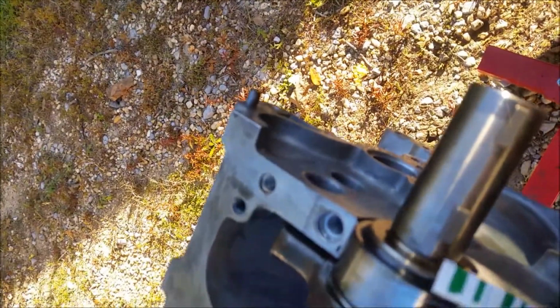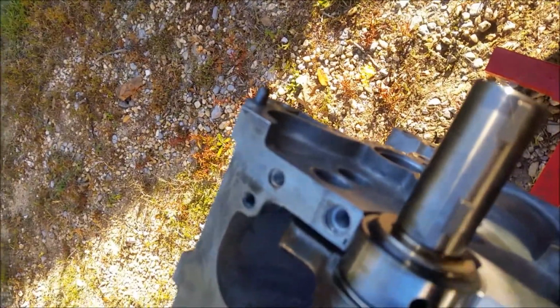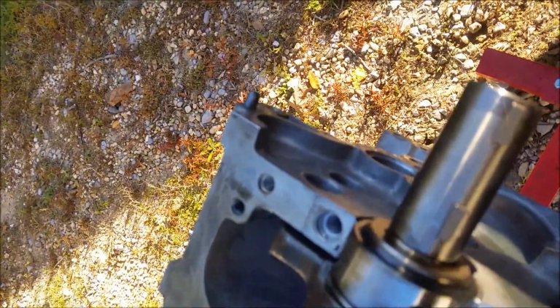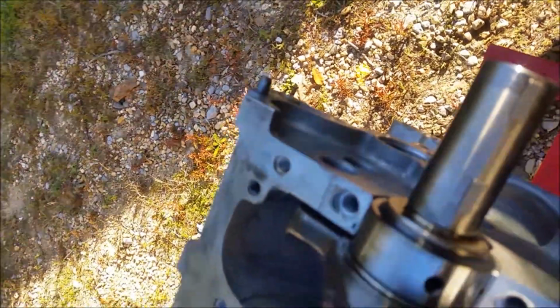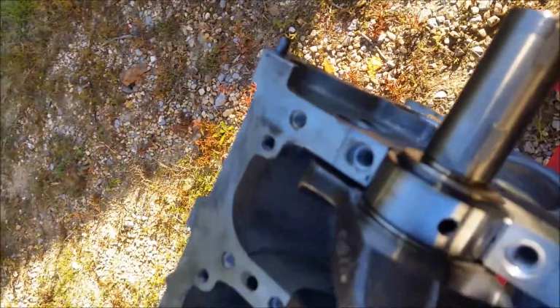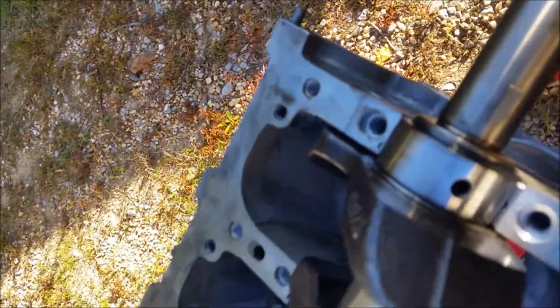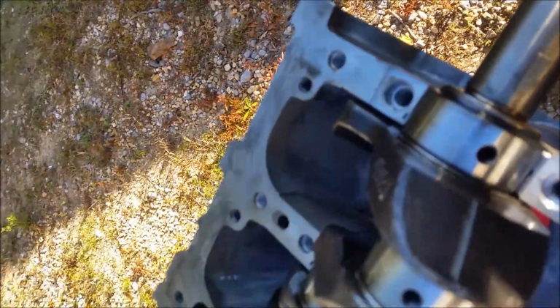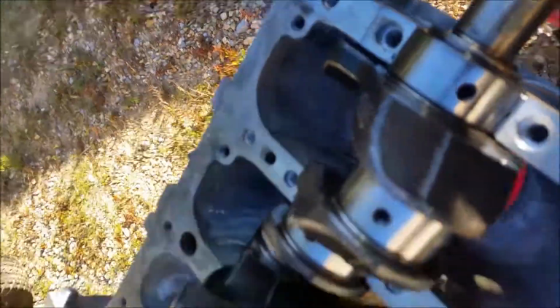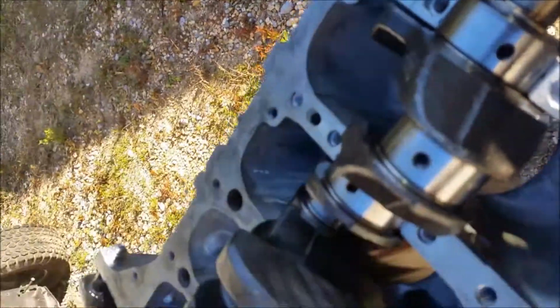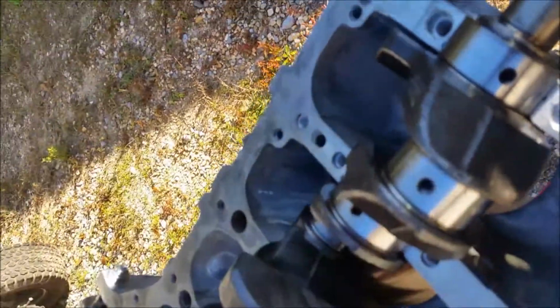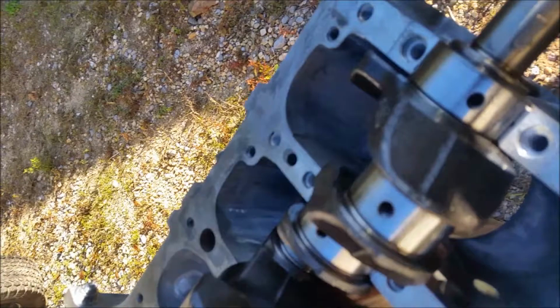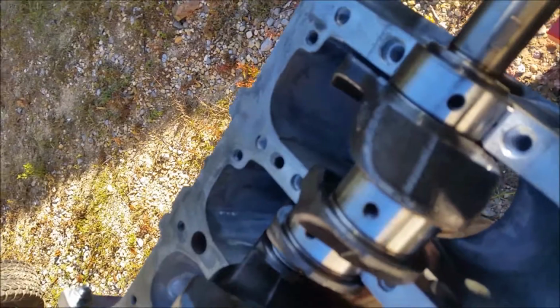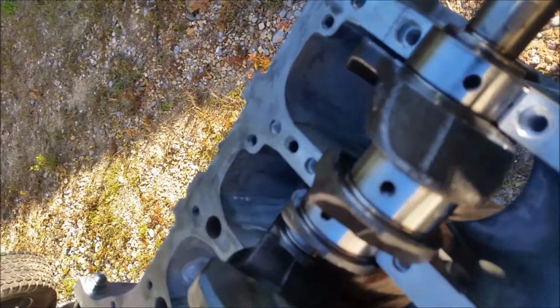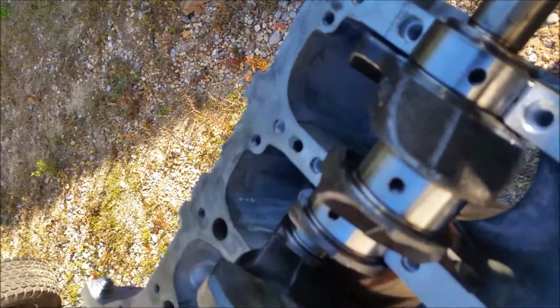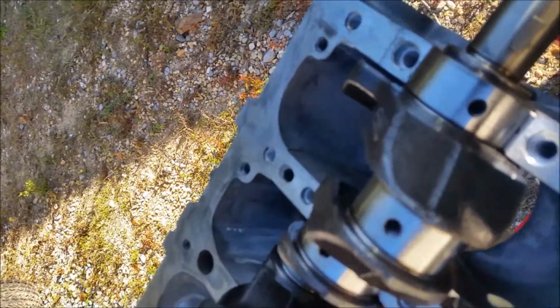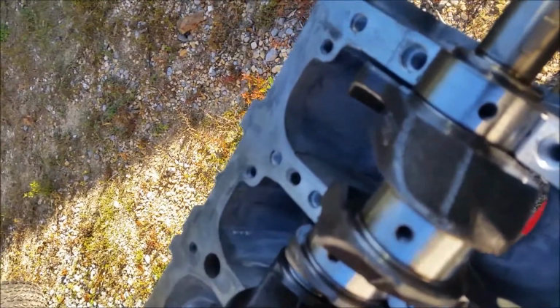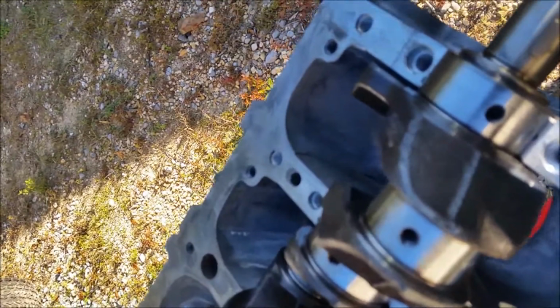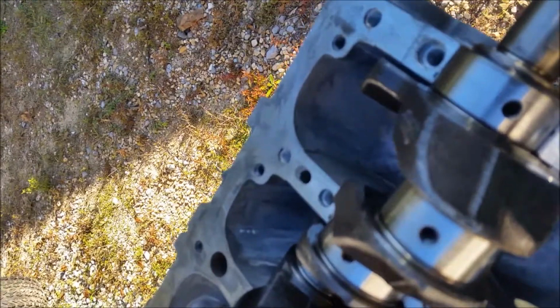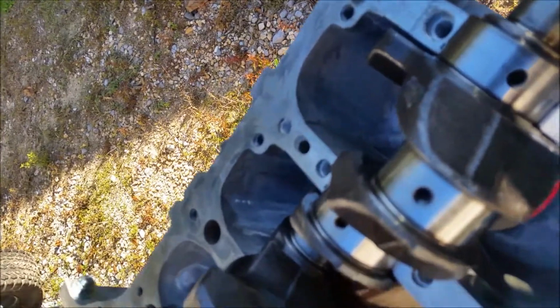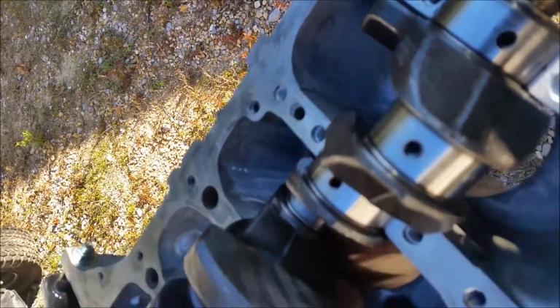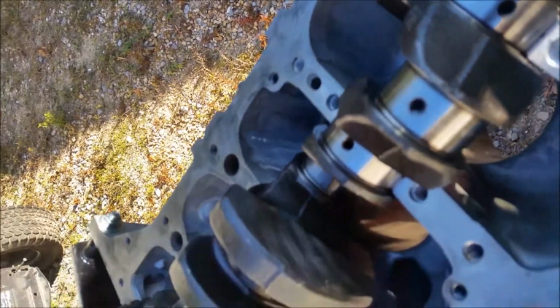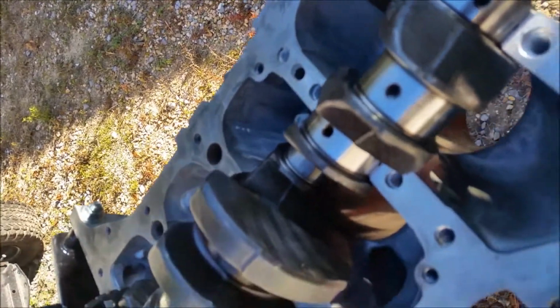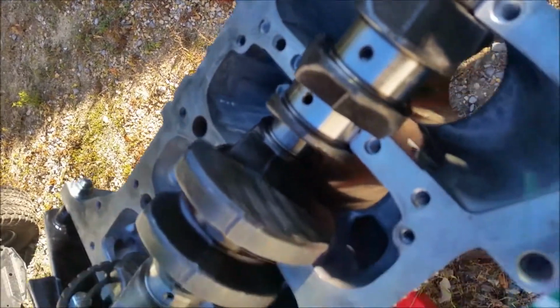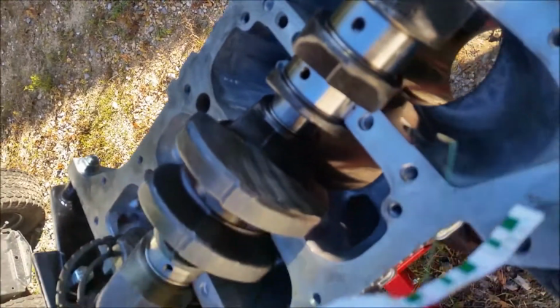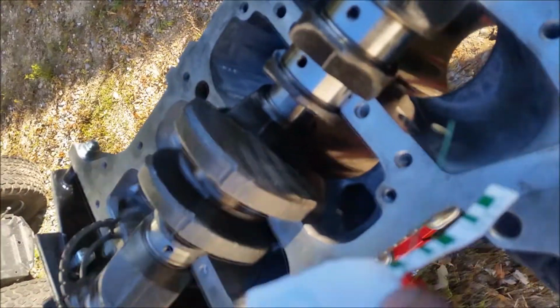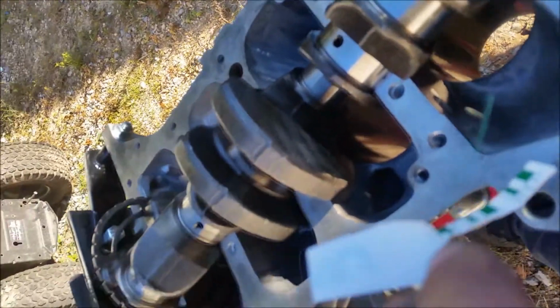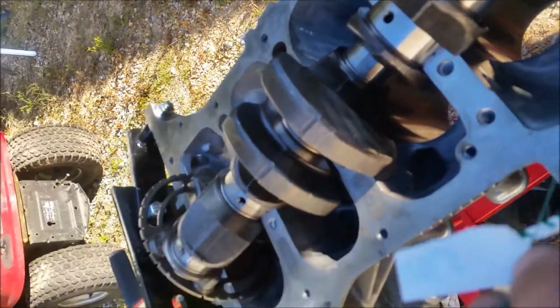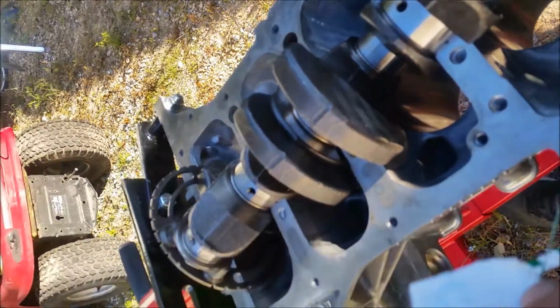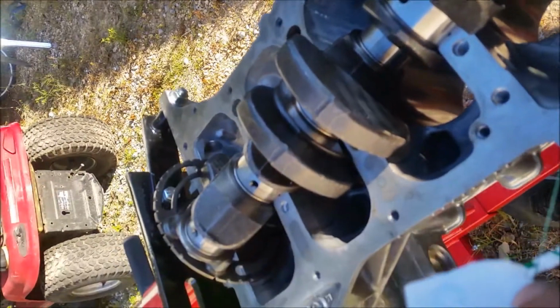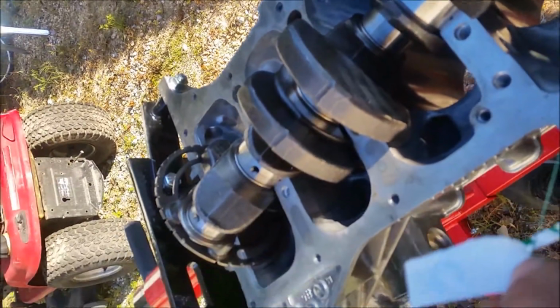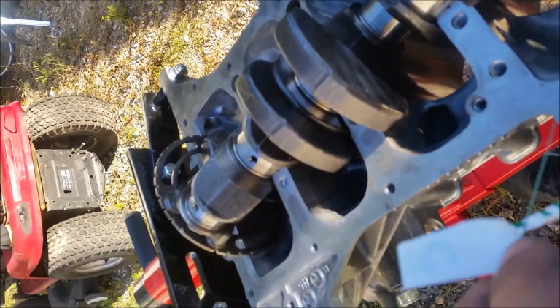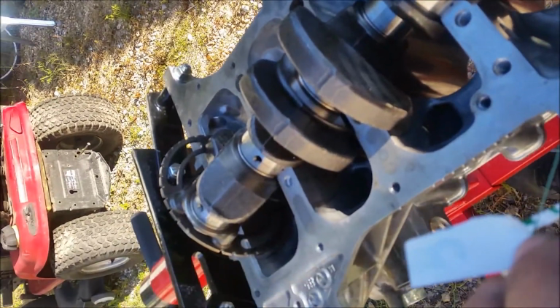You rip a little piece of that stuff off so we get a better shot of it — there it is. You rip a little piece off and just lay it right there, then we'll put the lower half of the block on and torque it down.